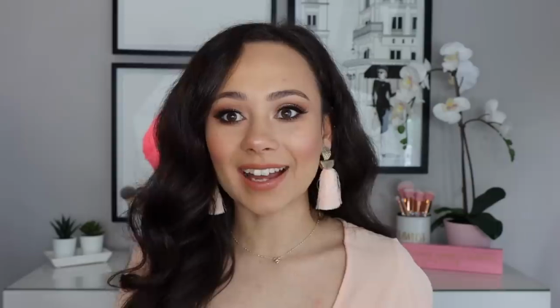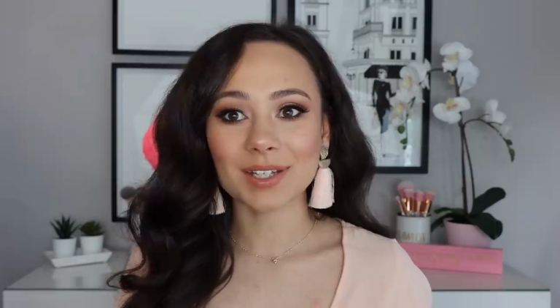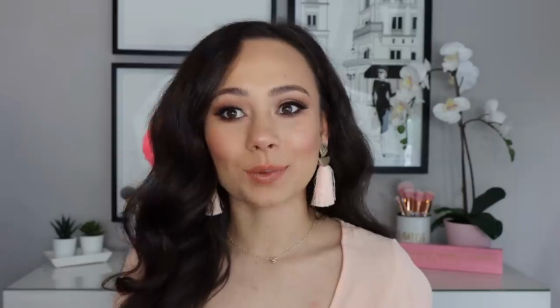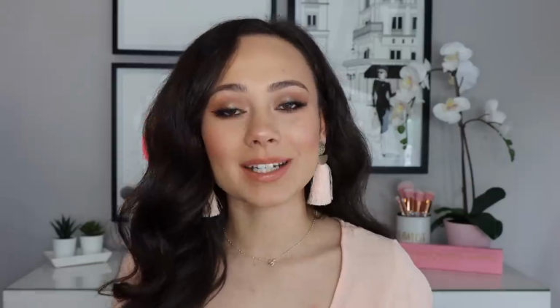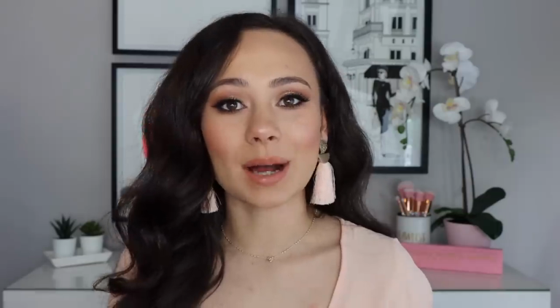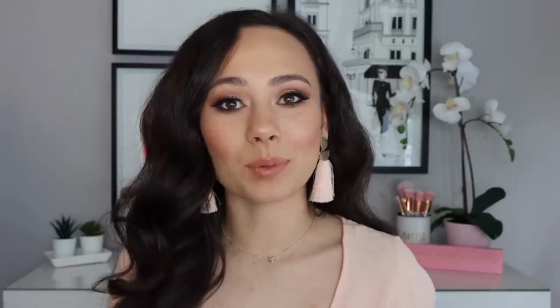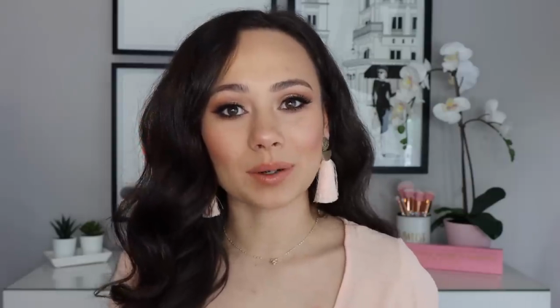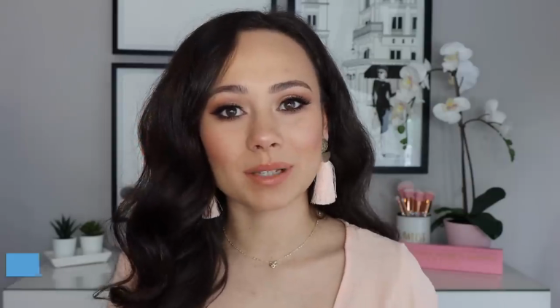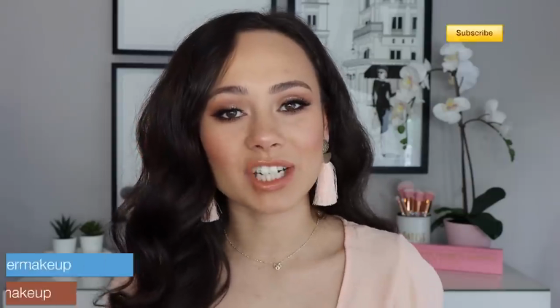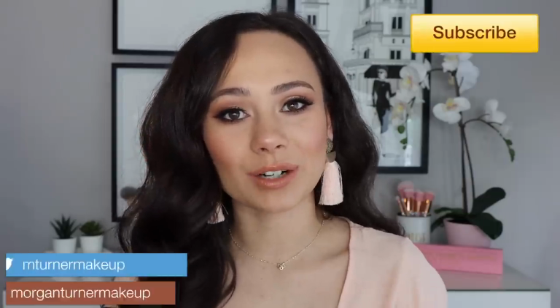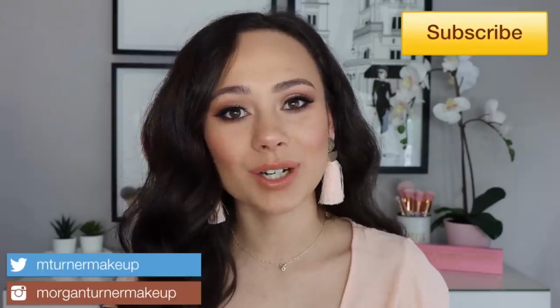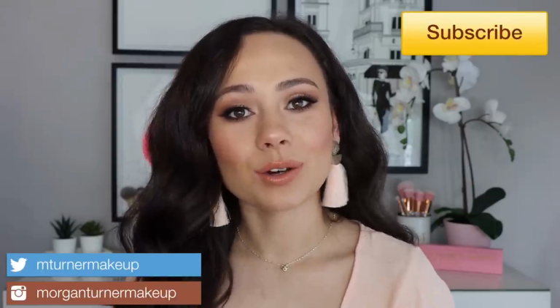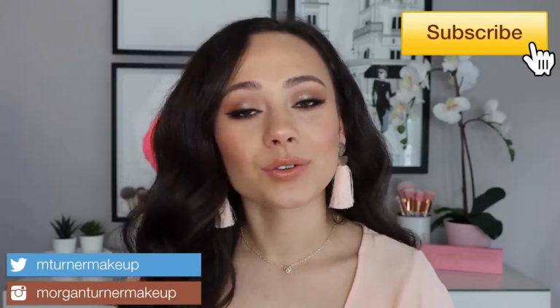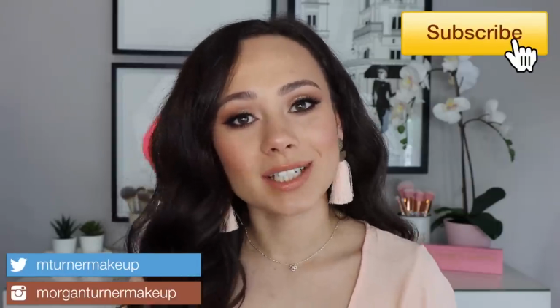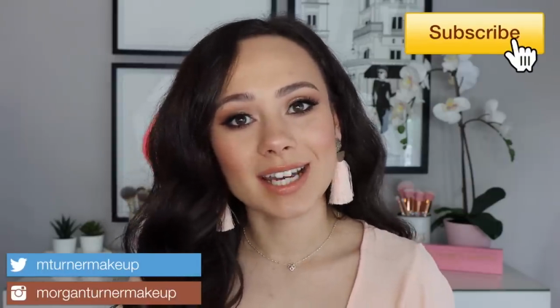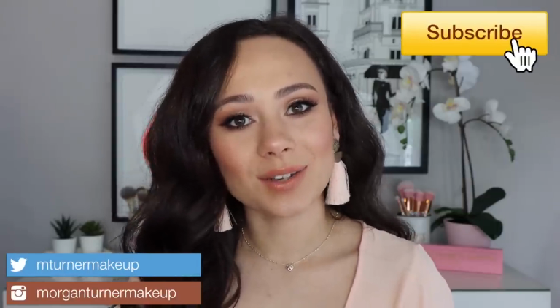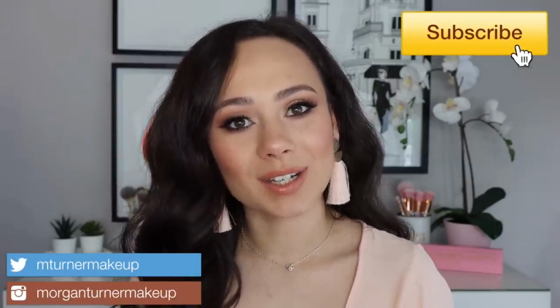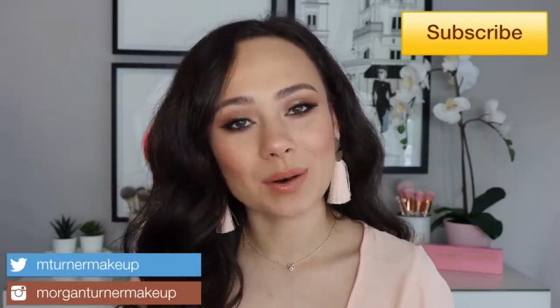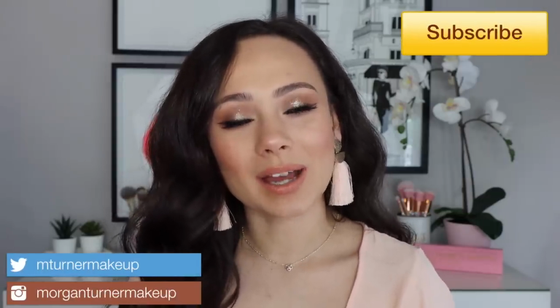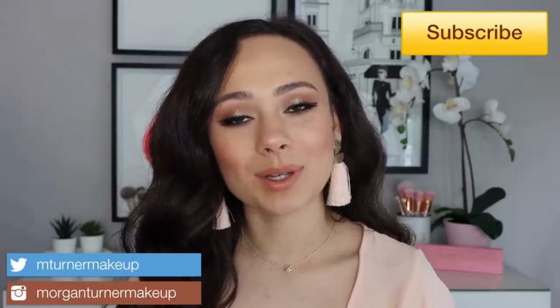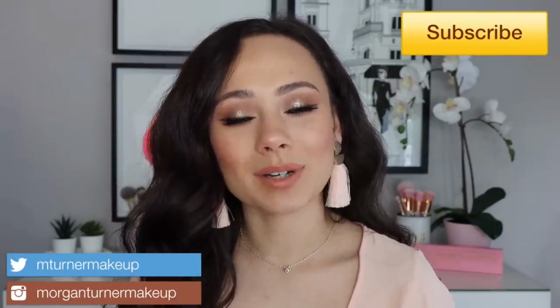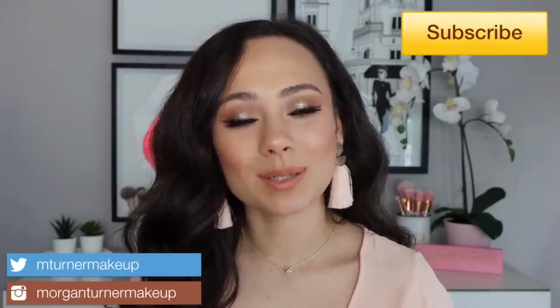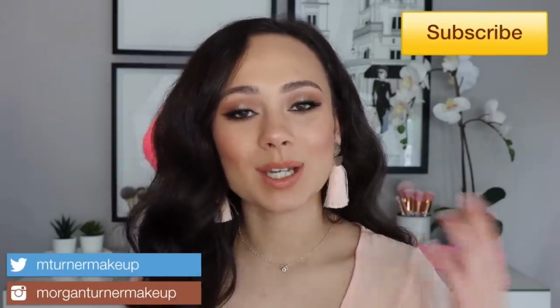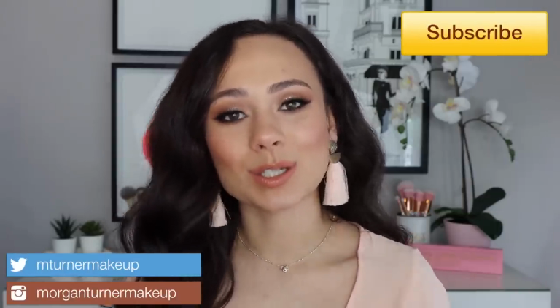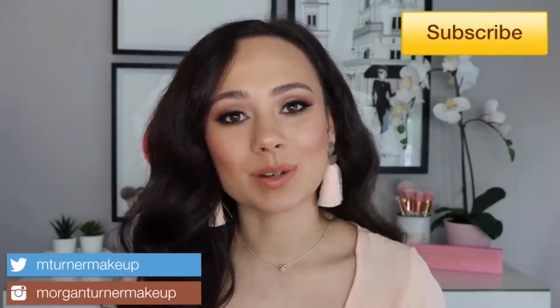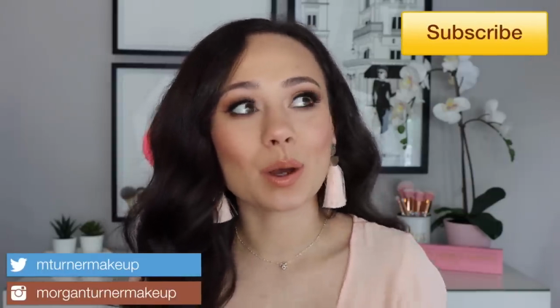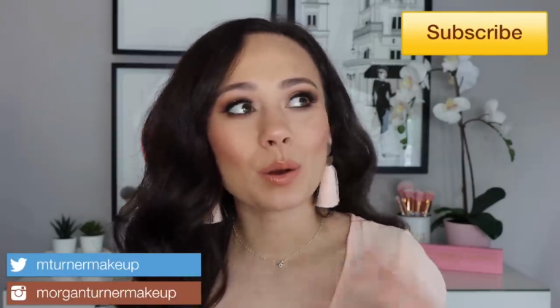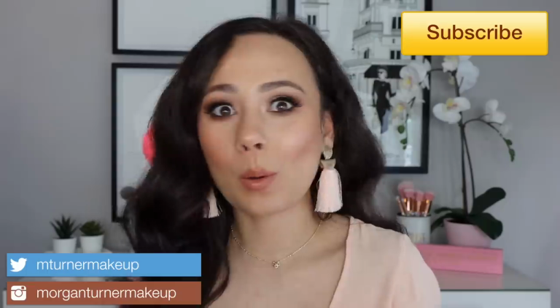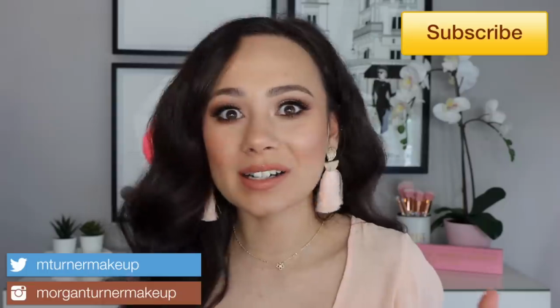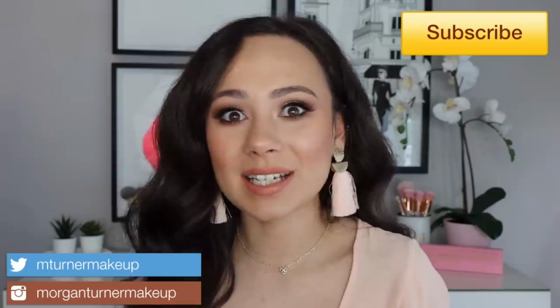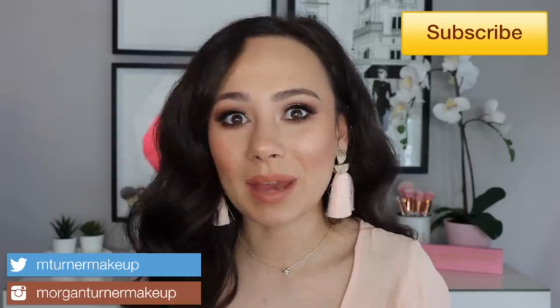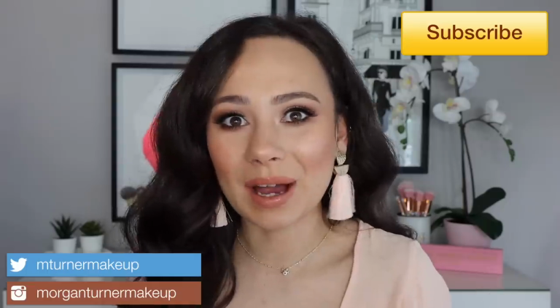Hi guys, what is up? Welcome to my channel. So for today's video, I am going to be doing quarantine makeup.